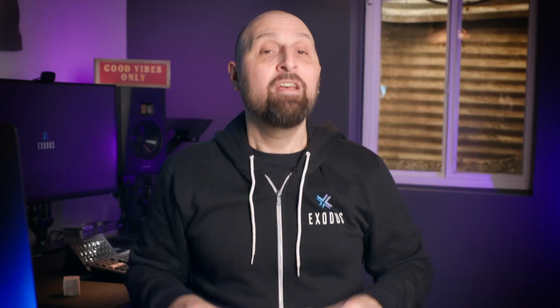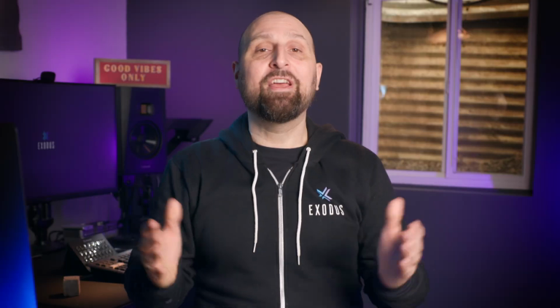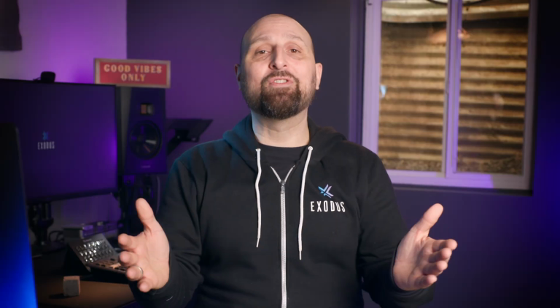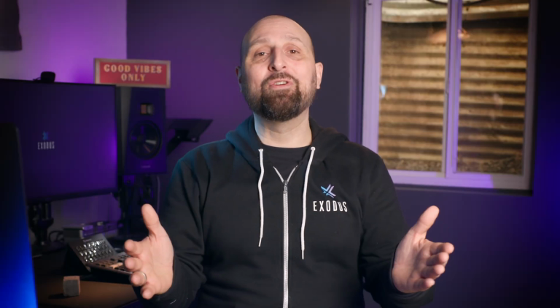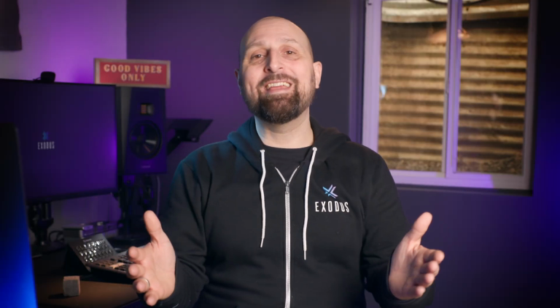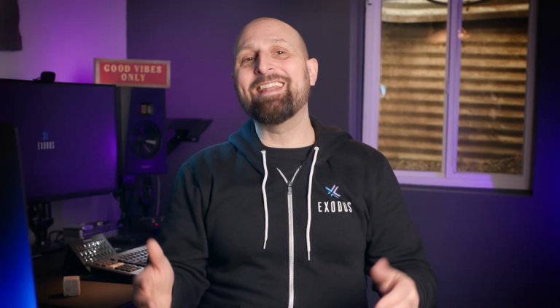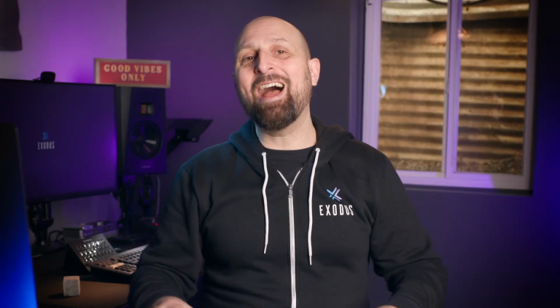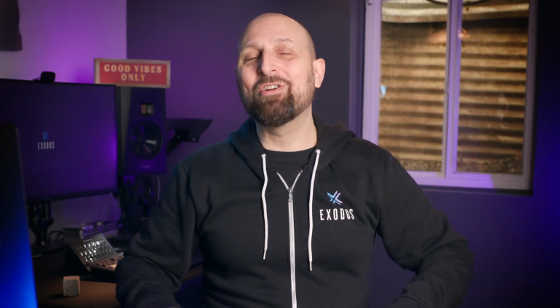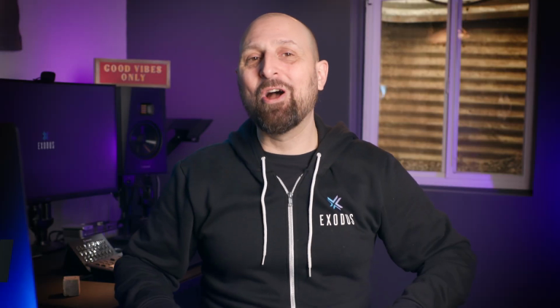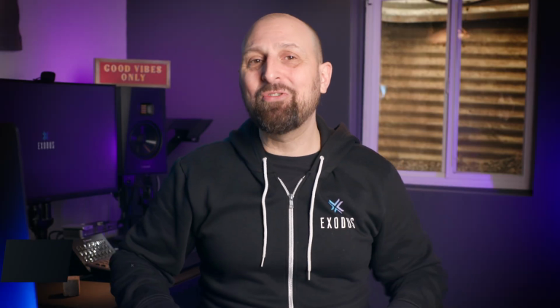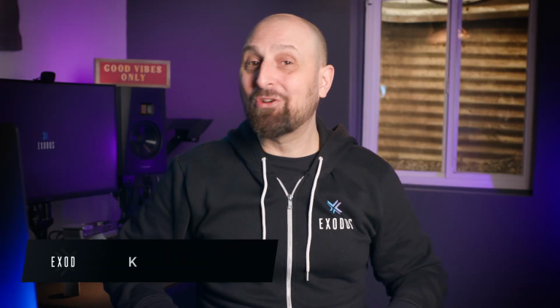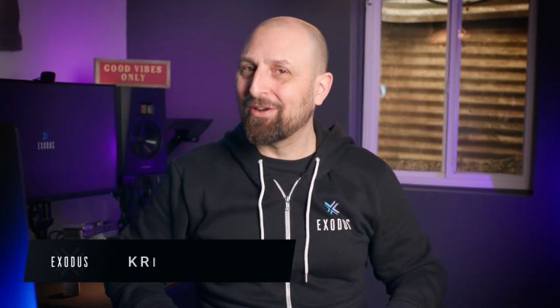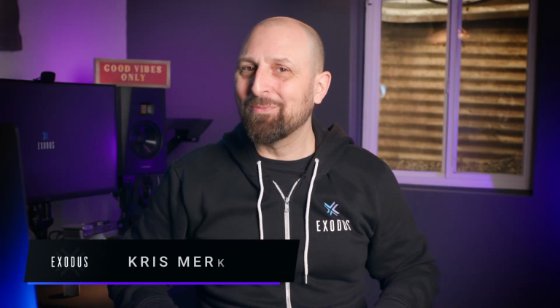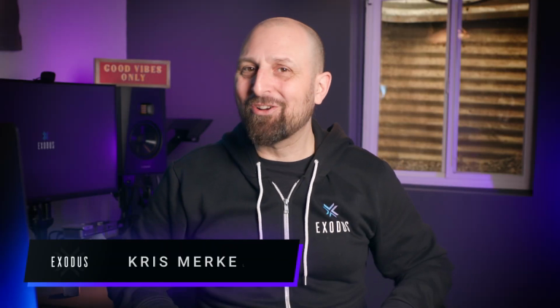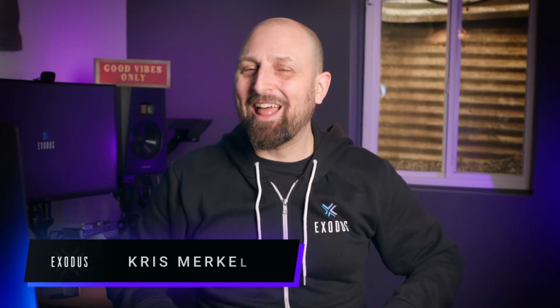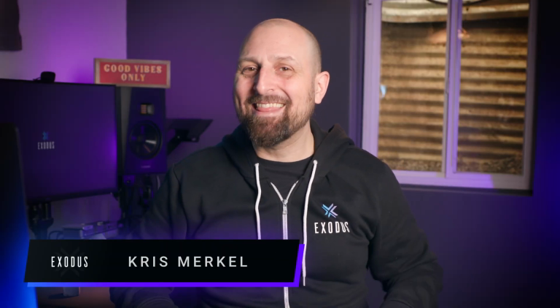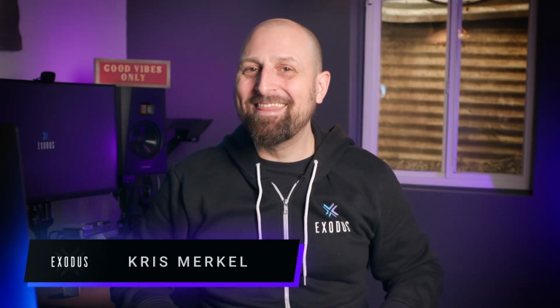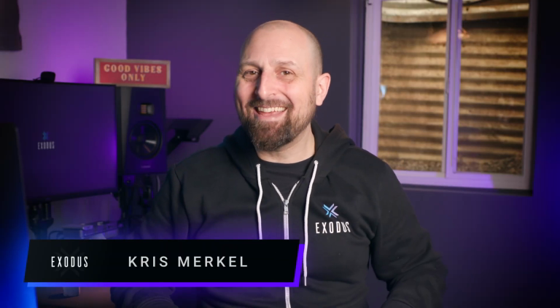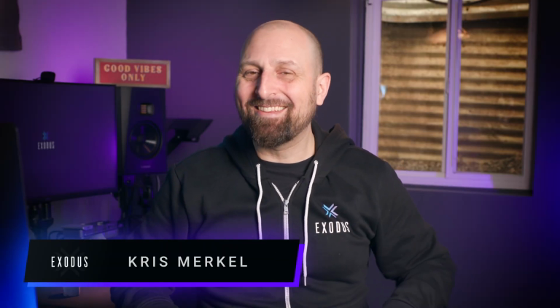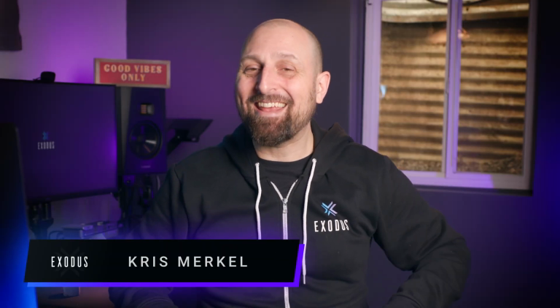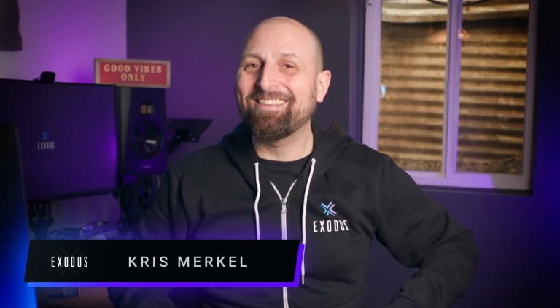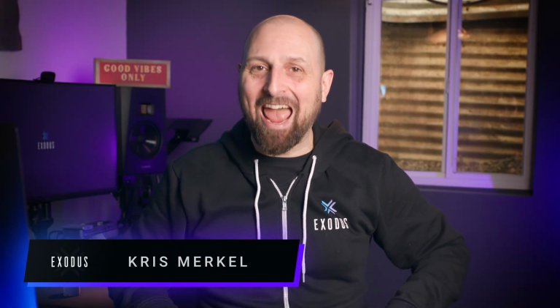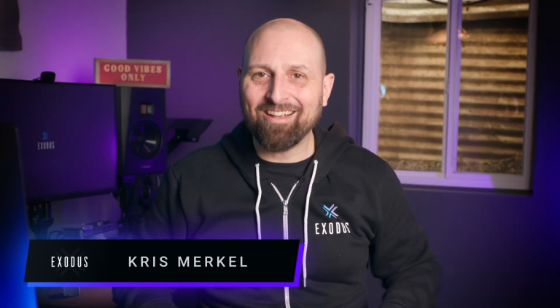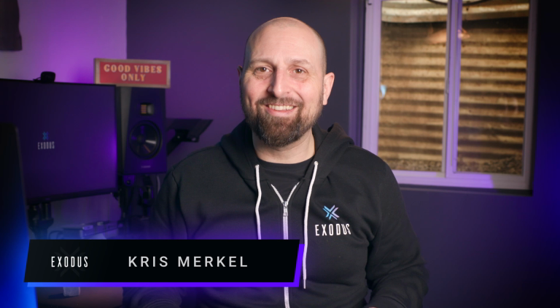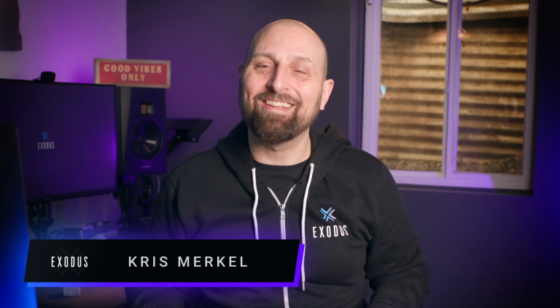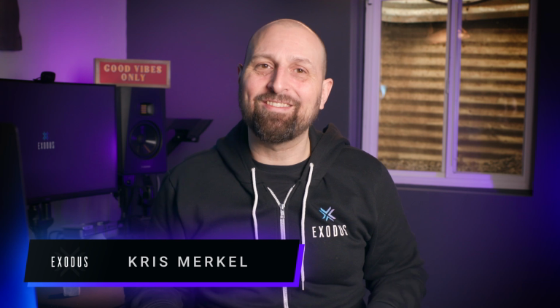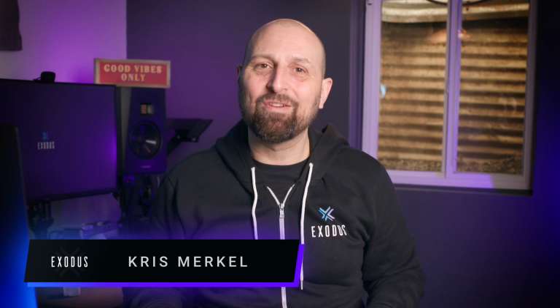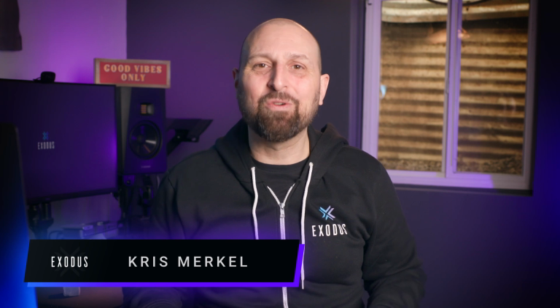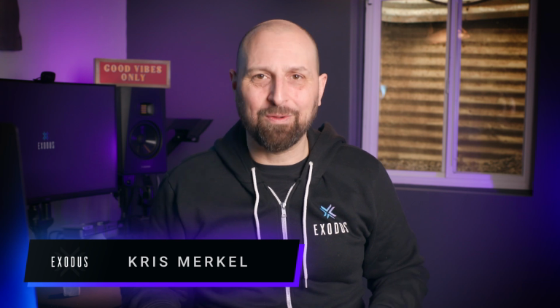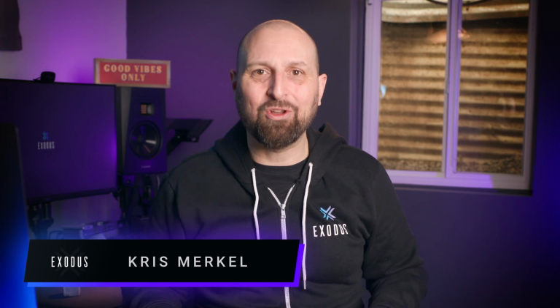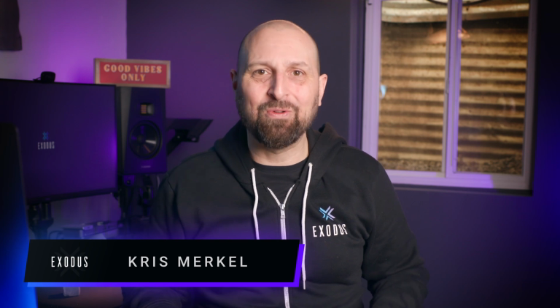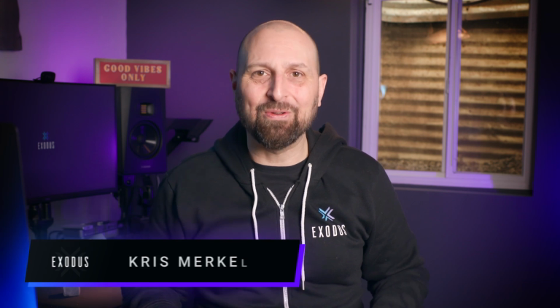Thanks for tuning in. I'm your host Chris Merkel and this is Exodus Crypto News.